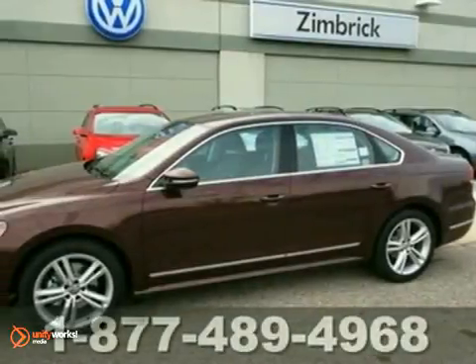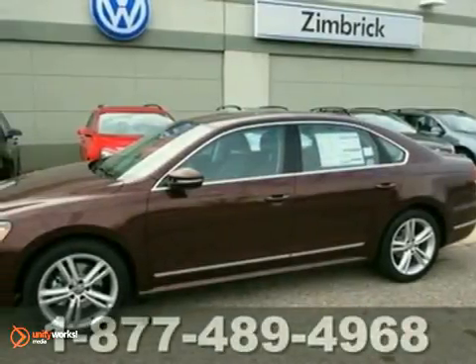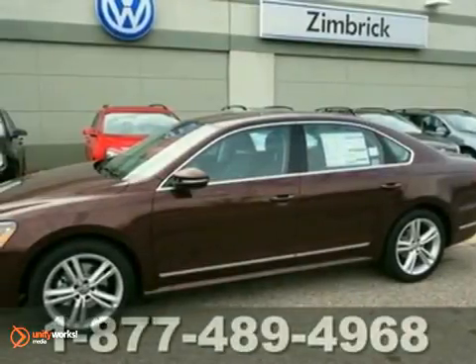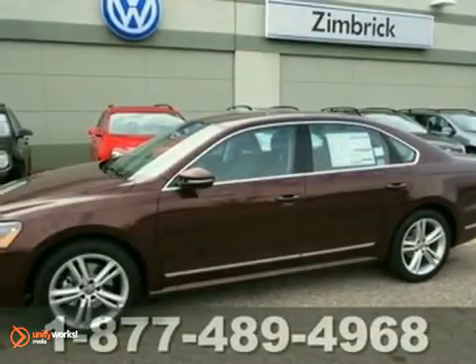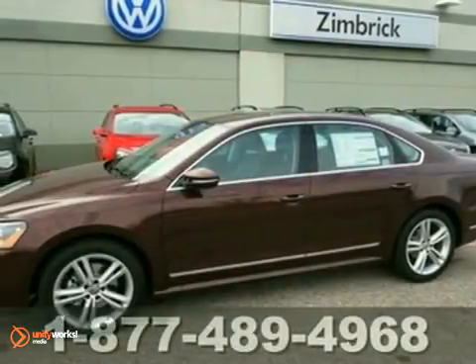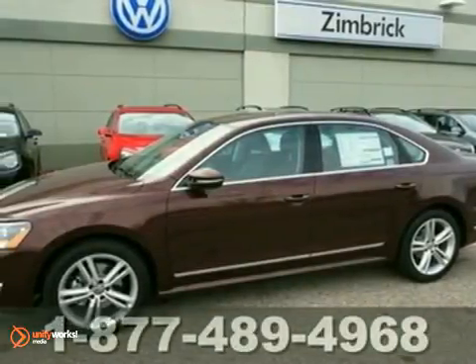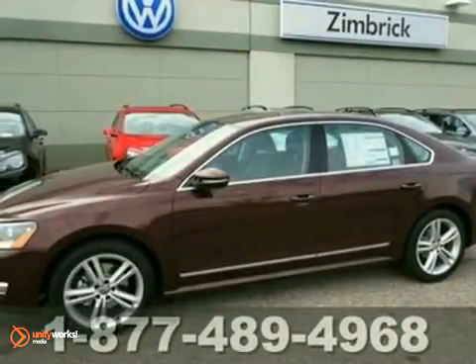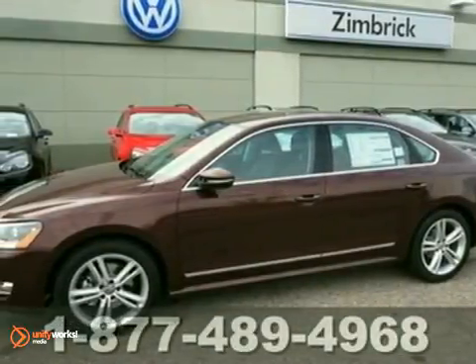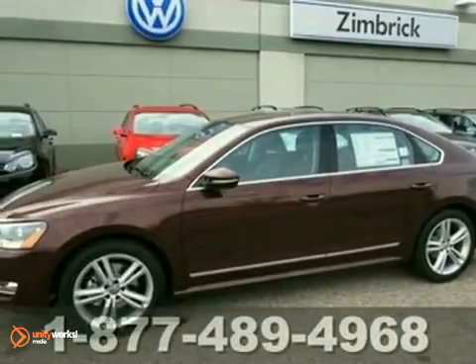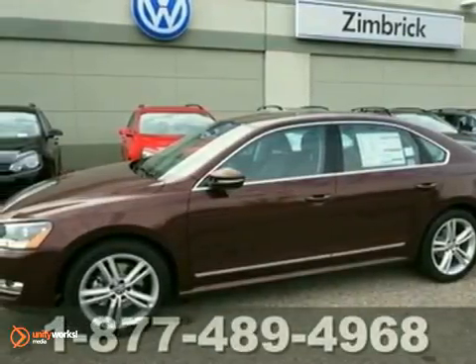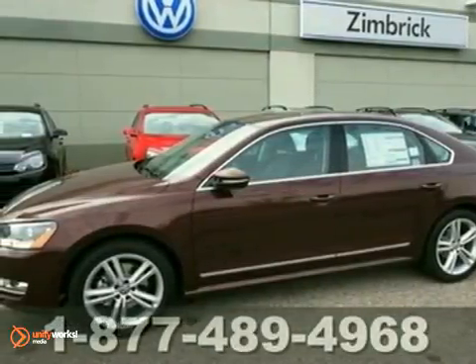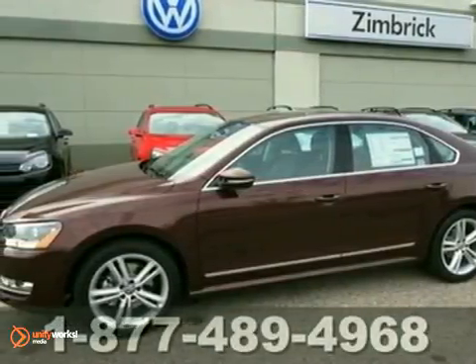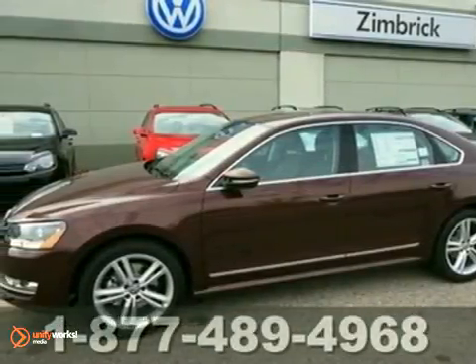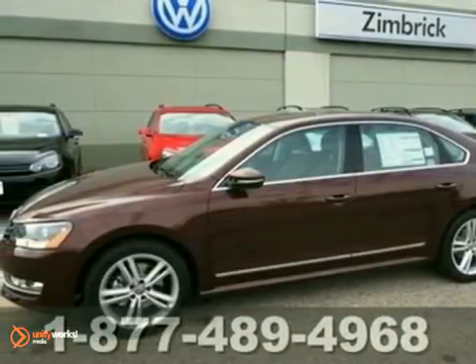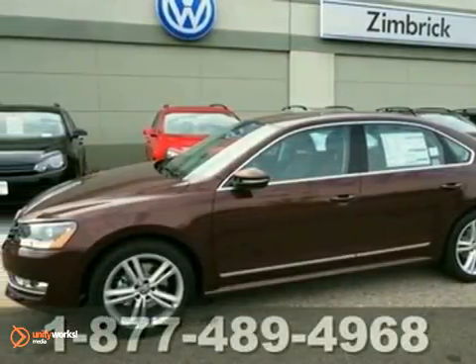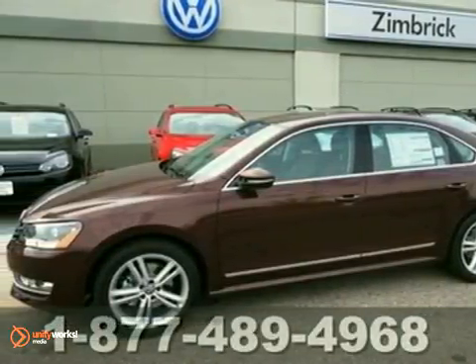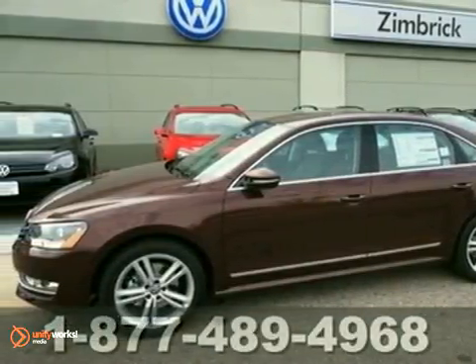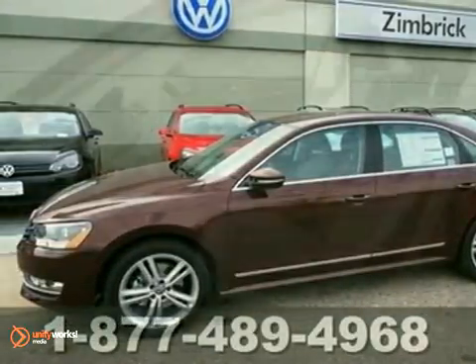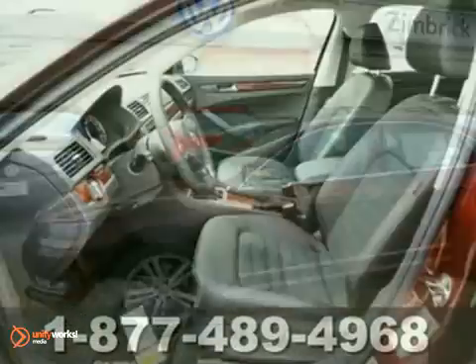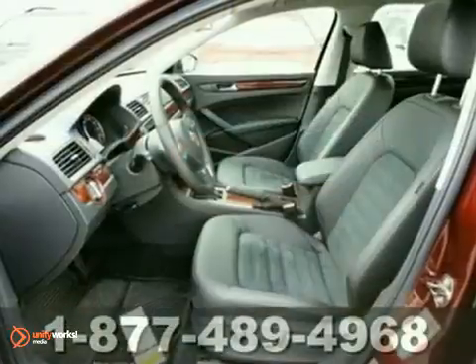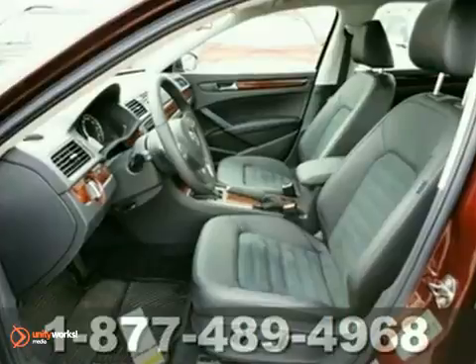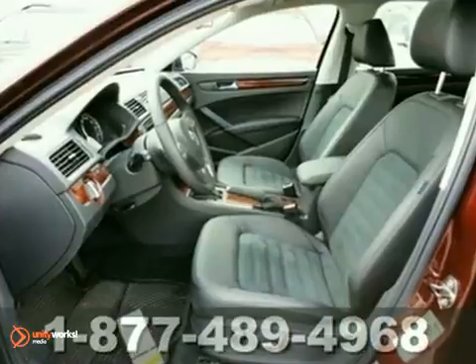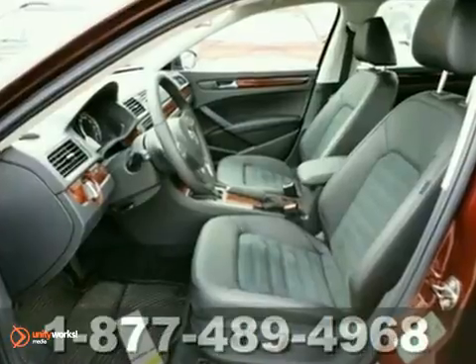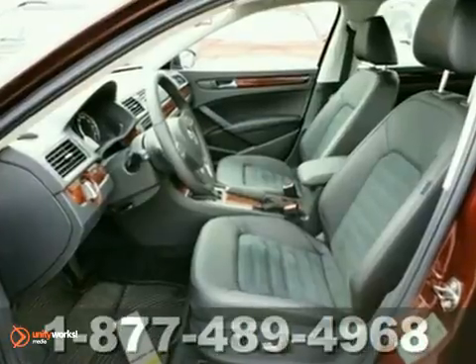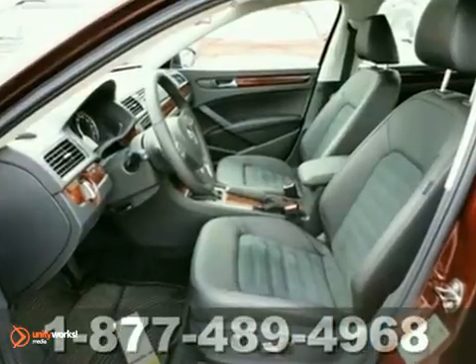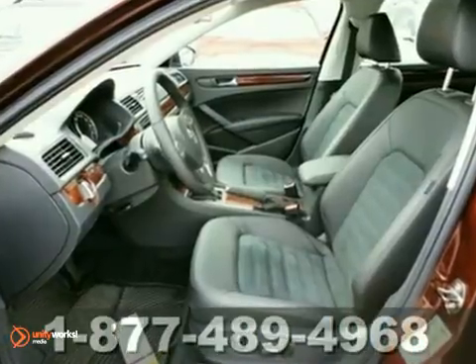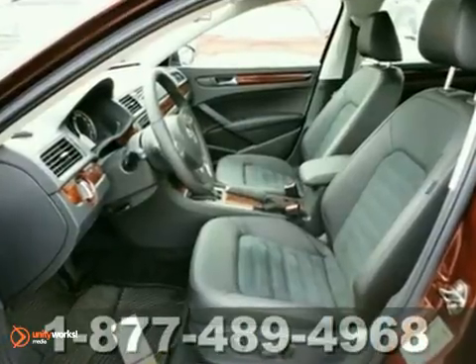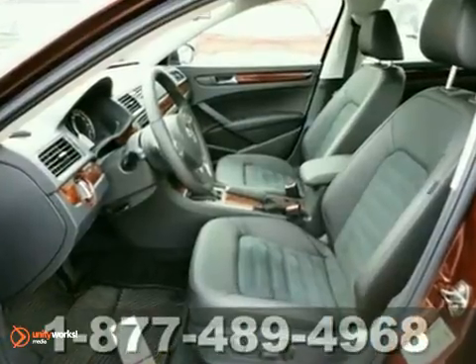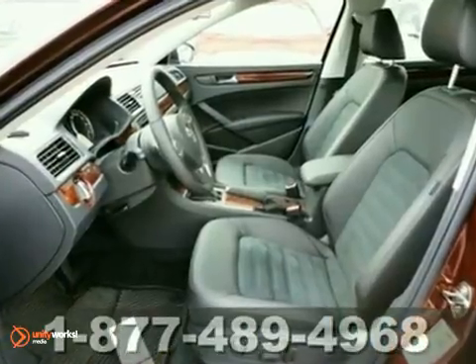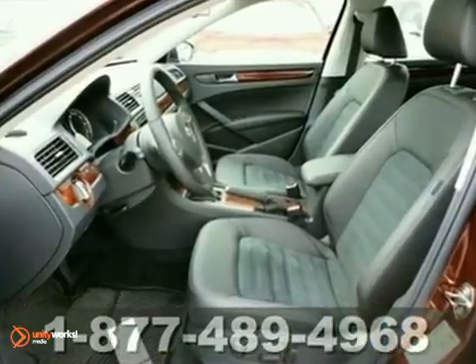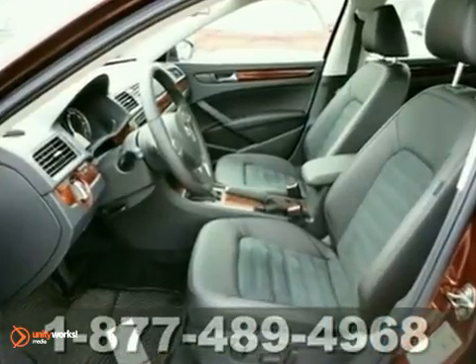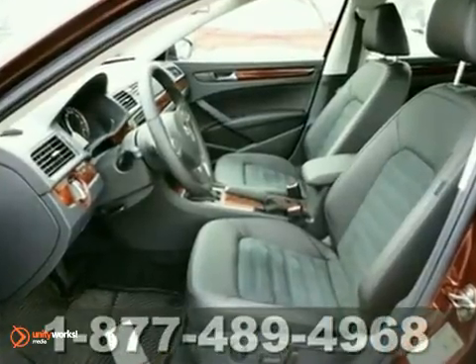It's a 2012 Volkswagen Passat. Driver and passenger comfort make this sedan a must-have.